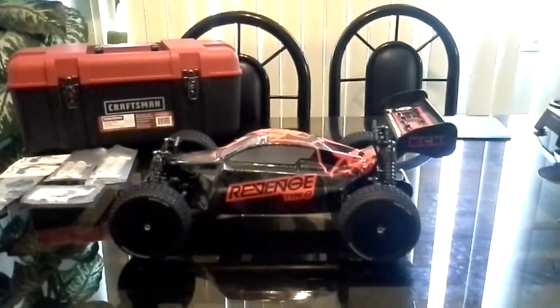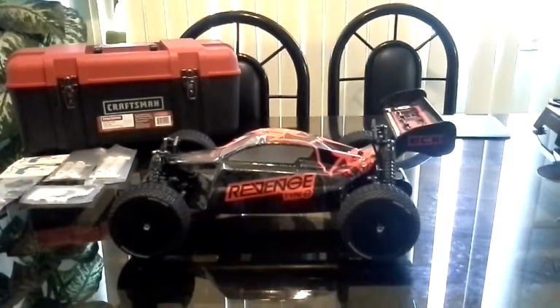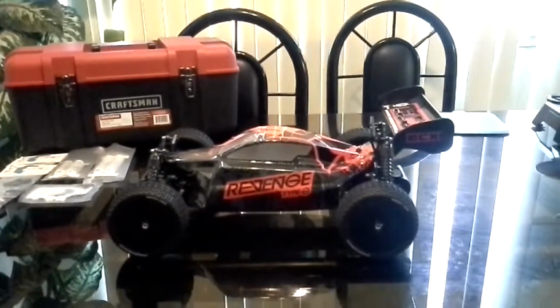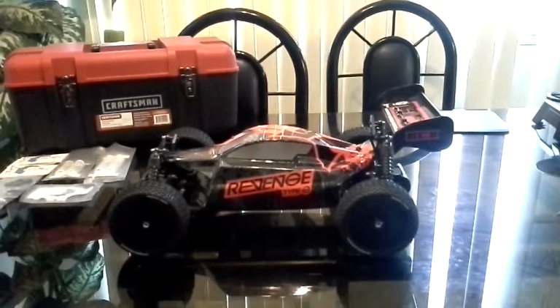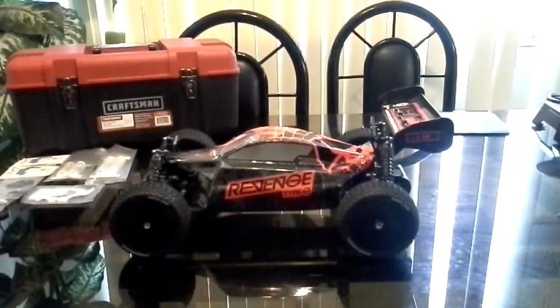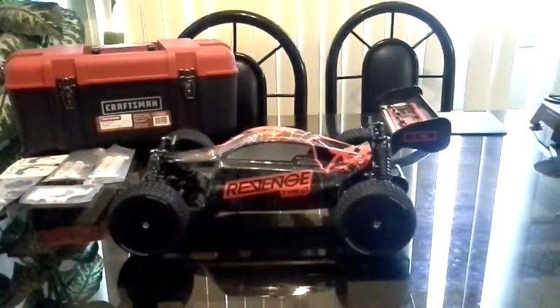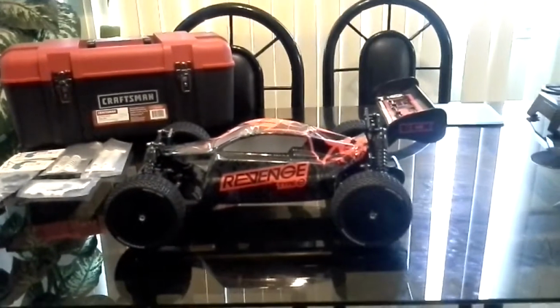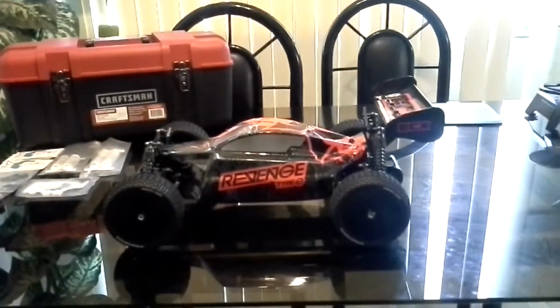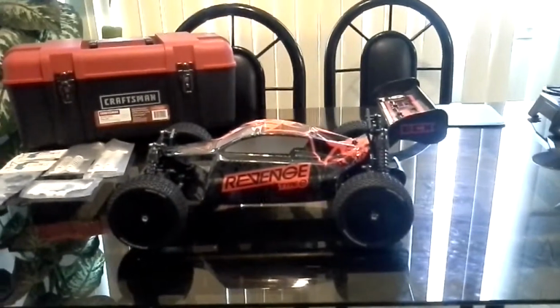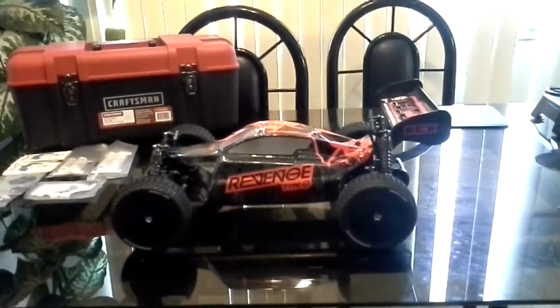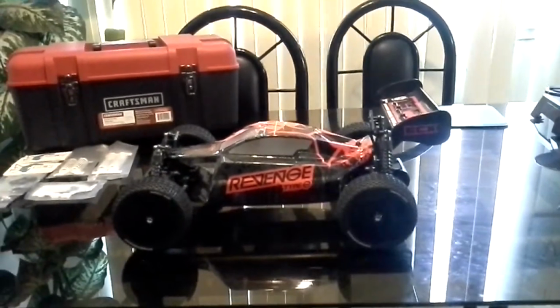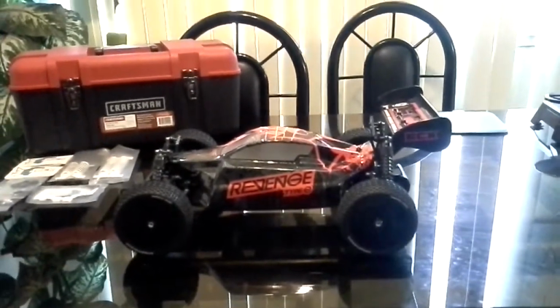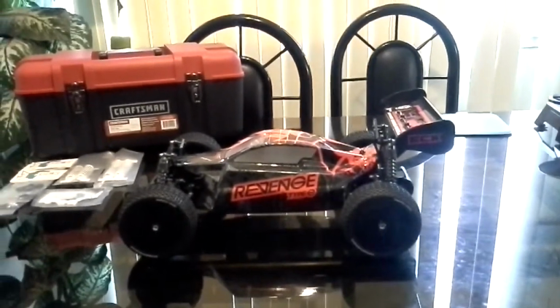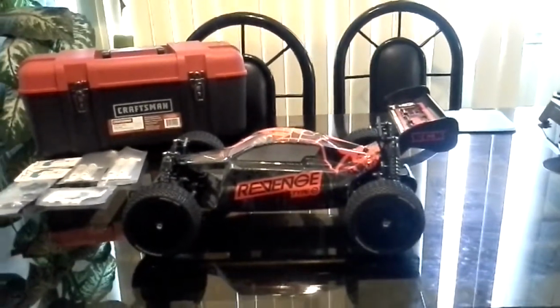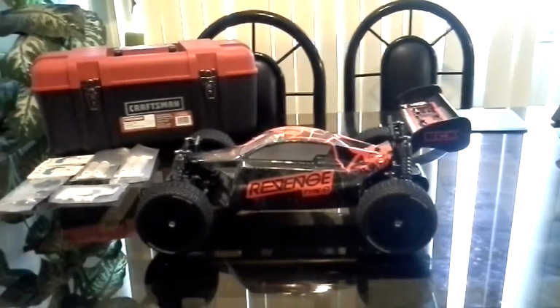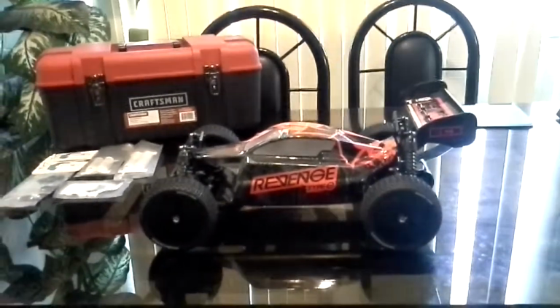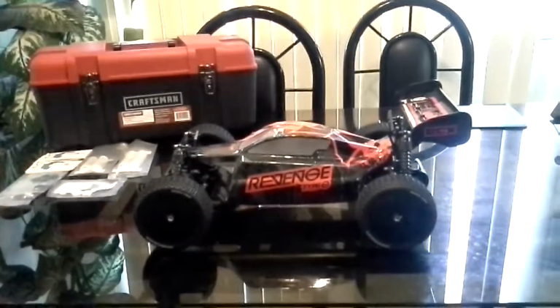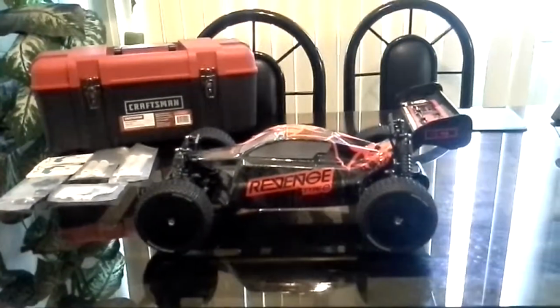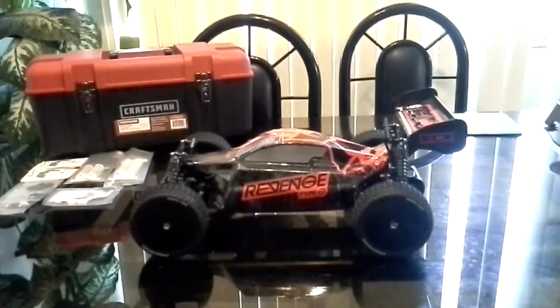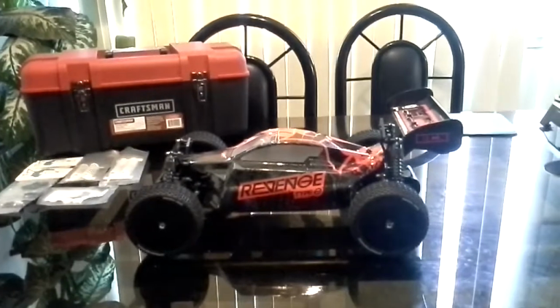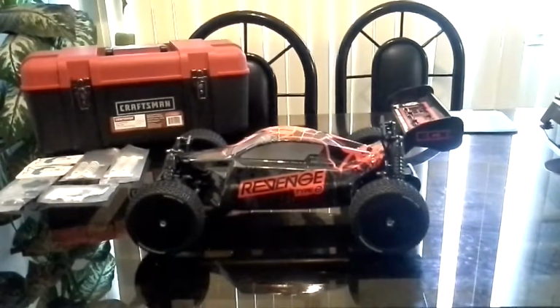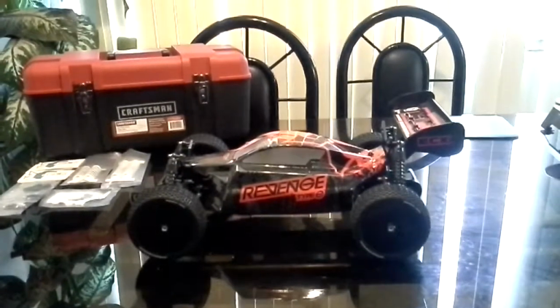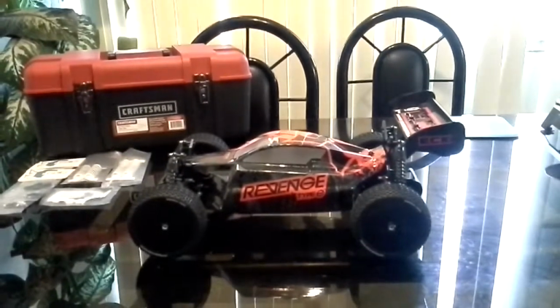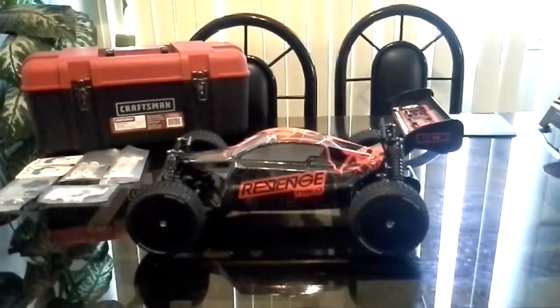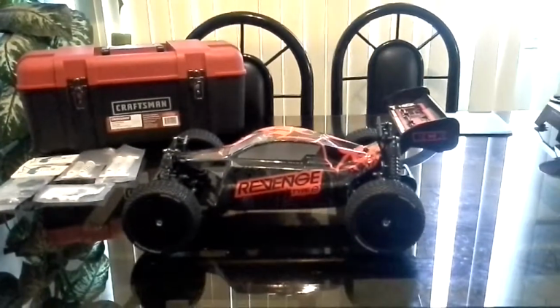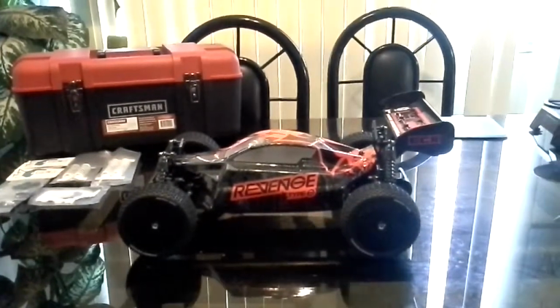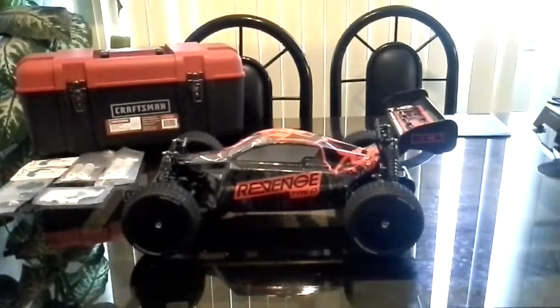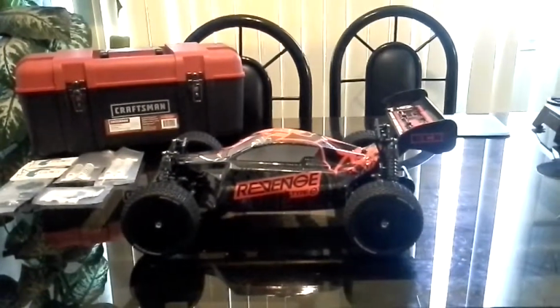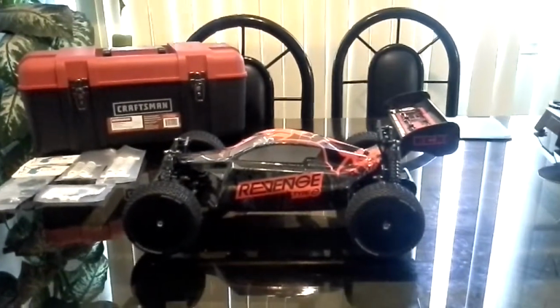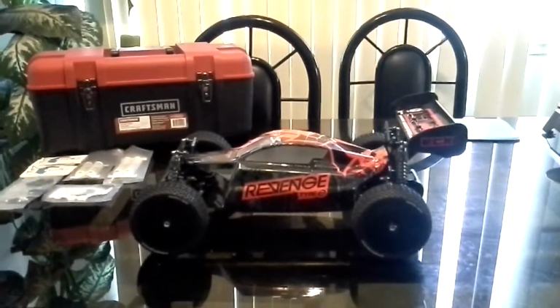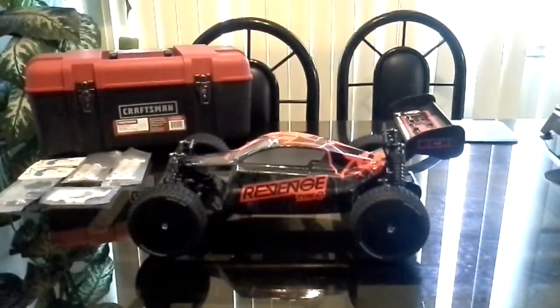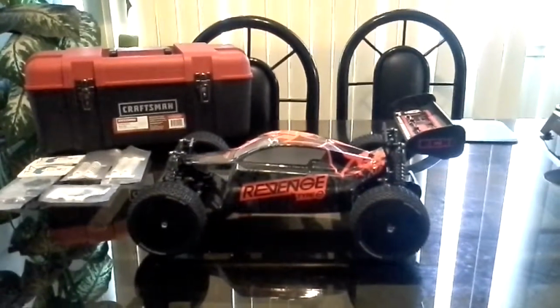Out of all the videos that I've posted on YouTube this year, the Vans gets the most views. I don't know why everyone wants to see stuff on this car.